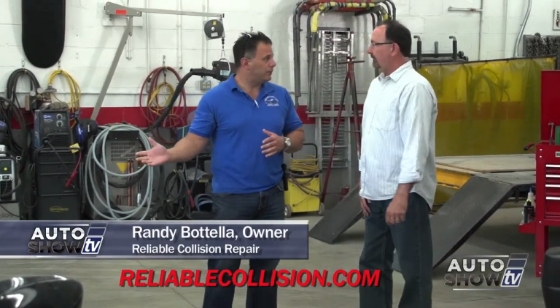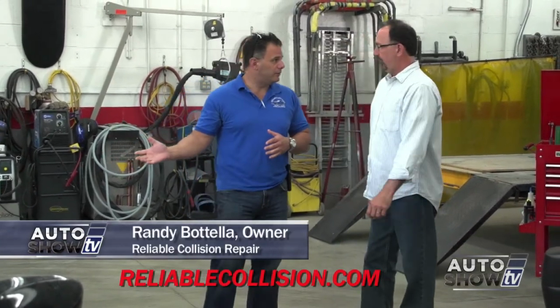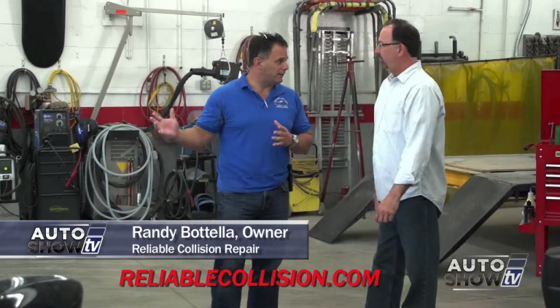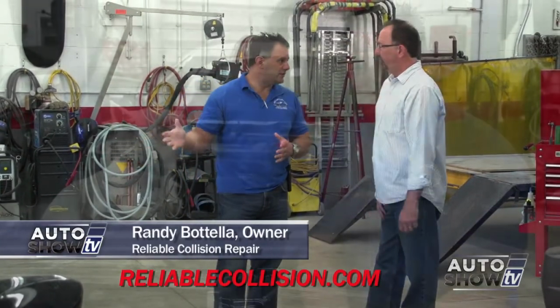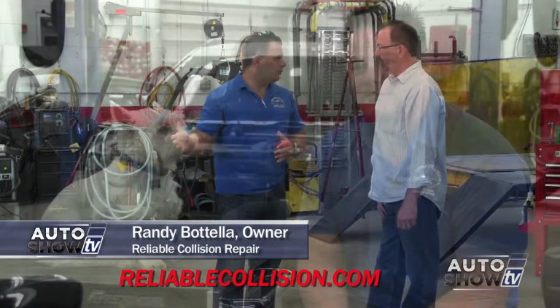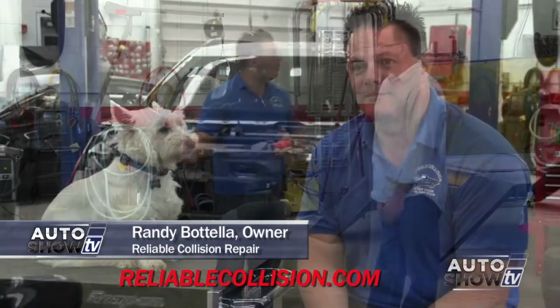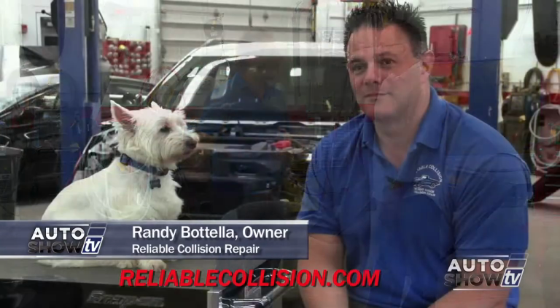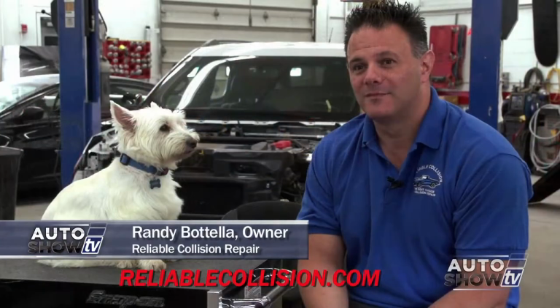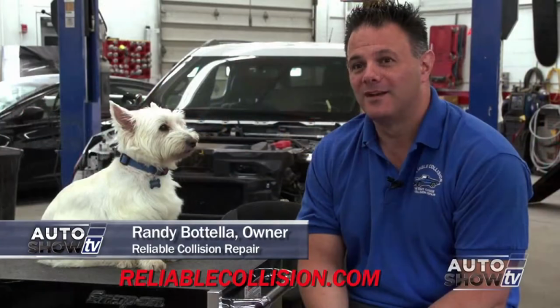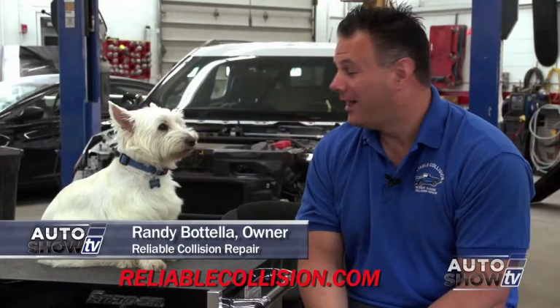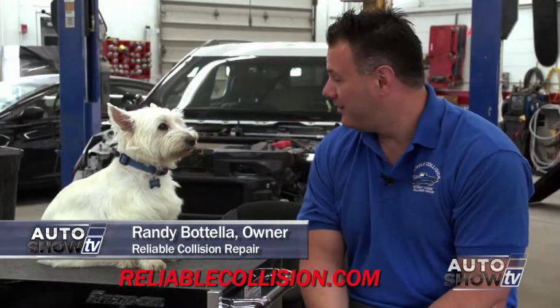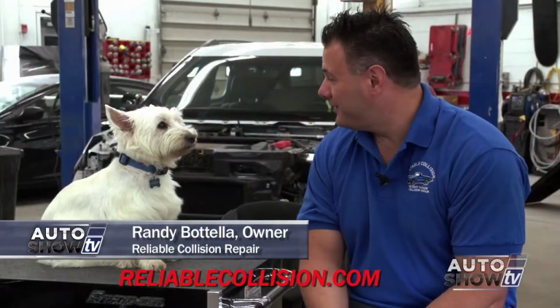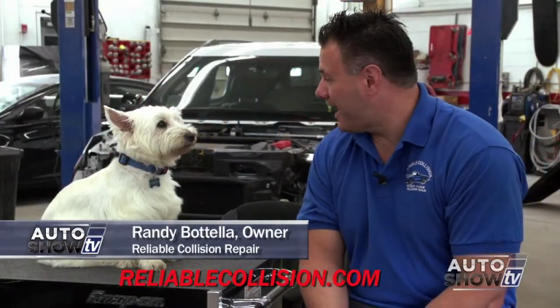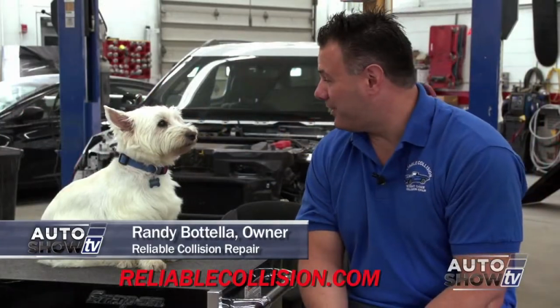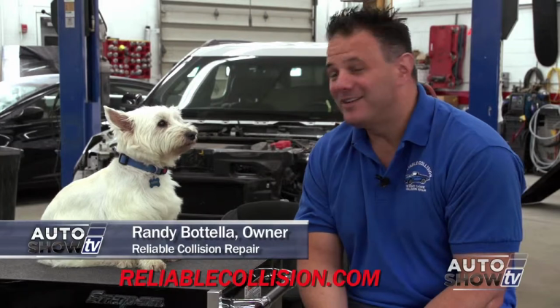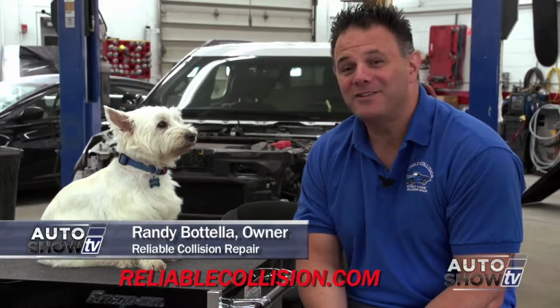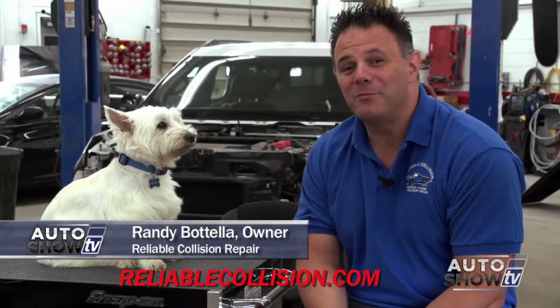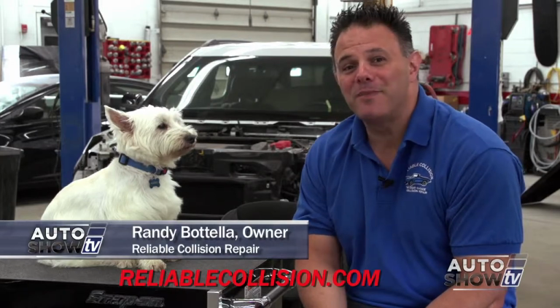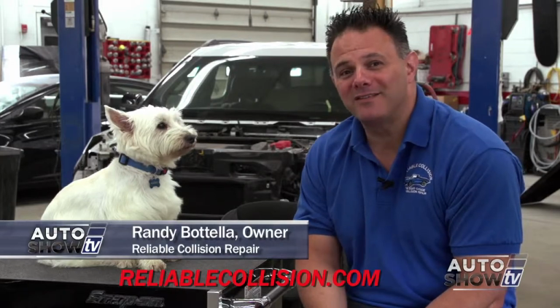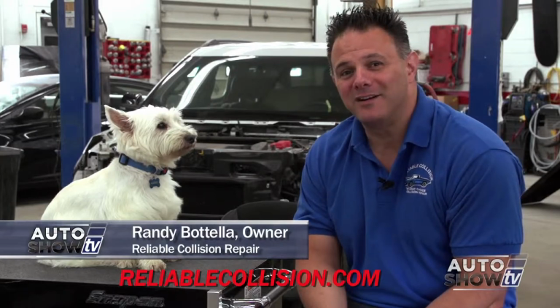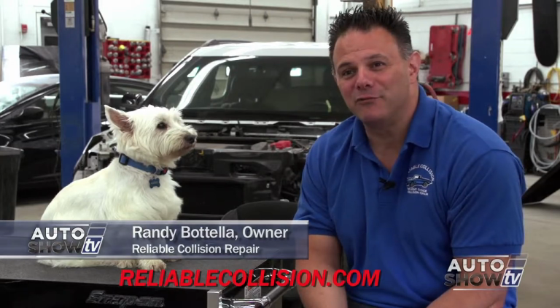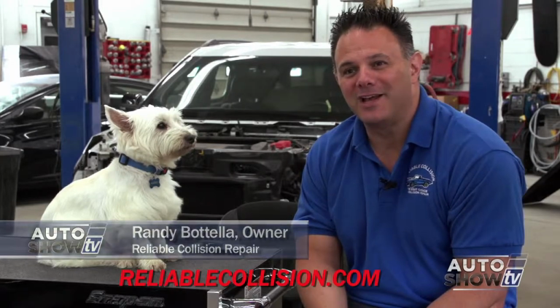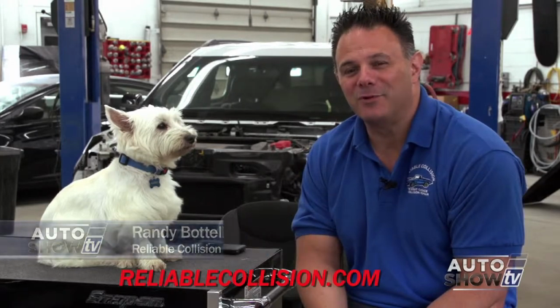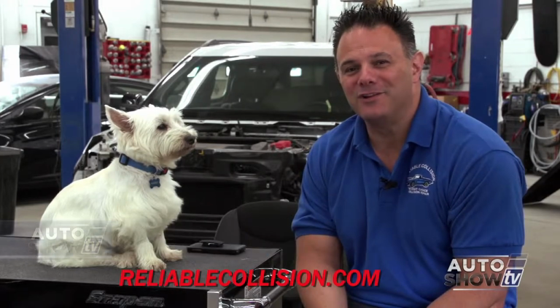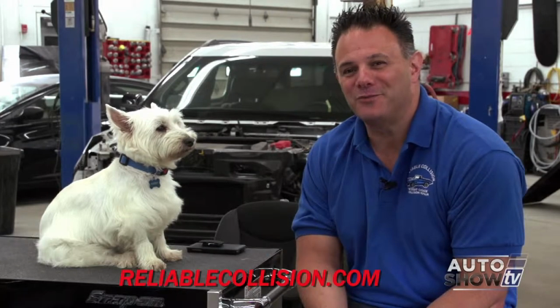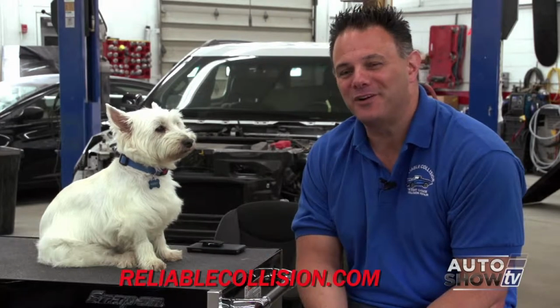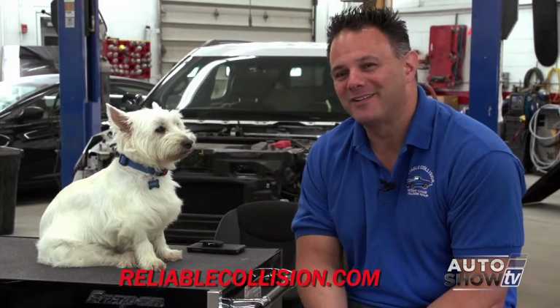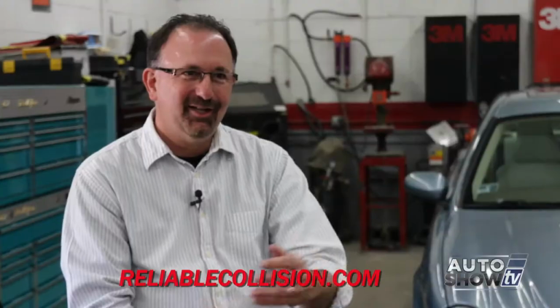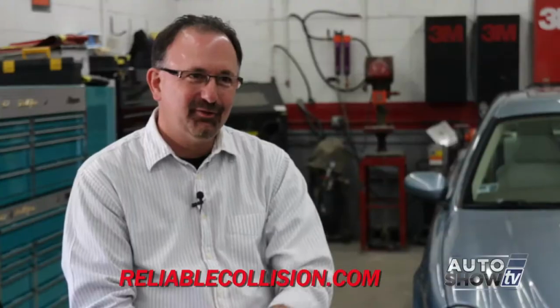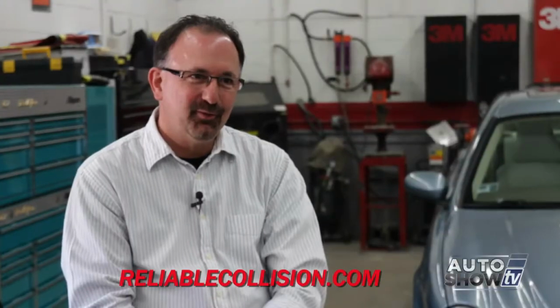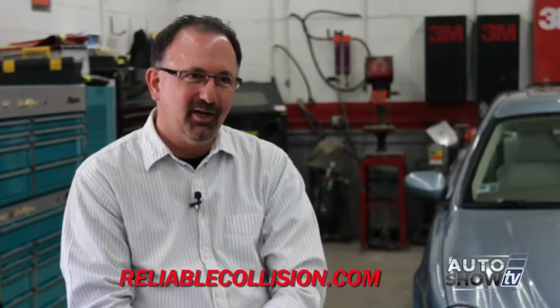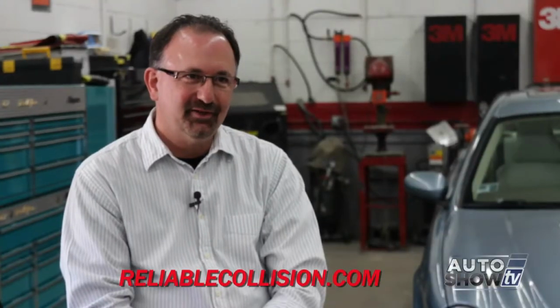Randy, who's this you brought with you today? This is Harry. He's the company mascot here at Reliable Collision Repair. Take us through the process.